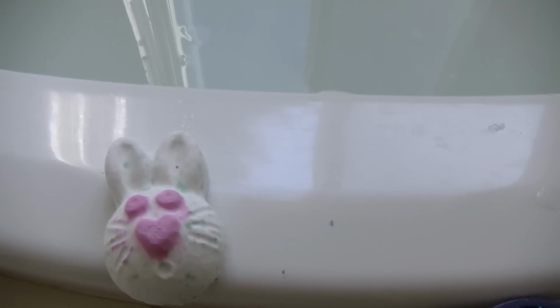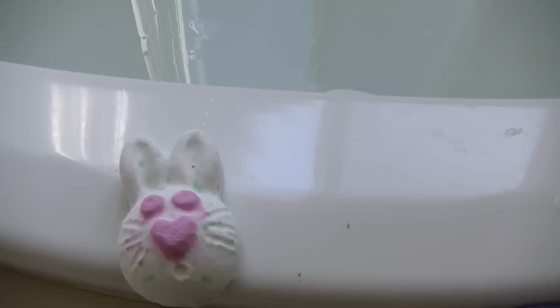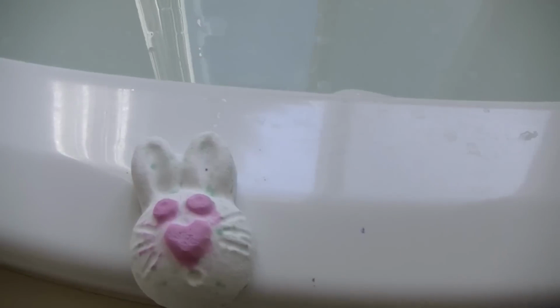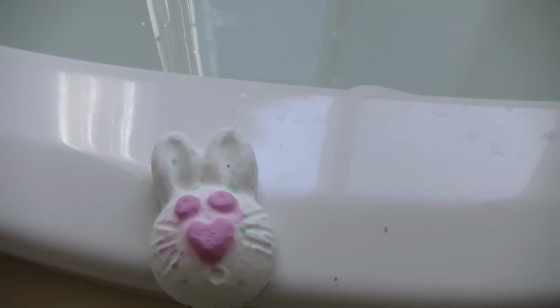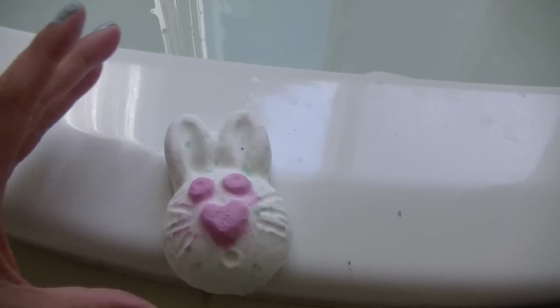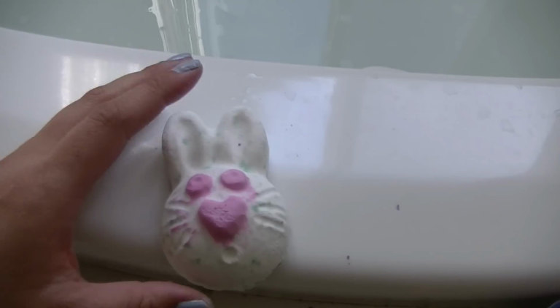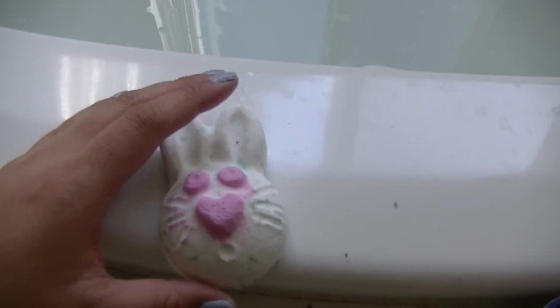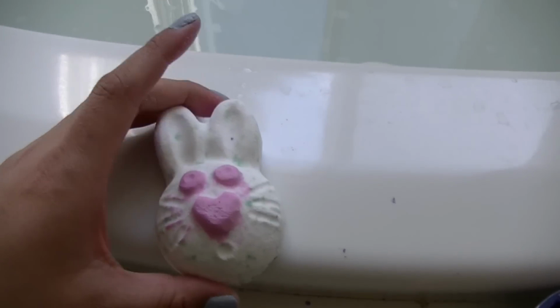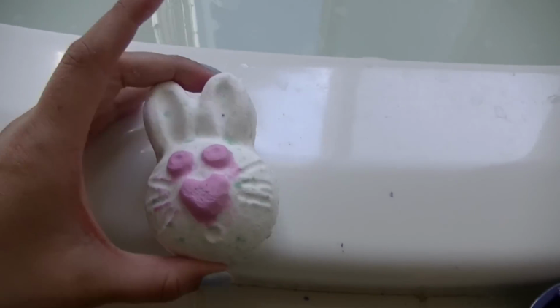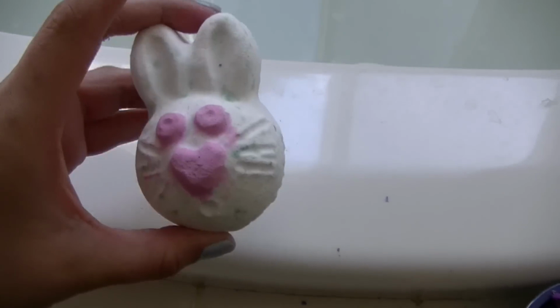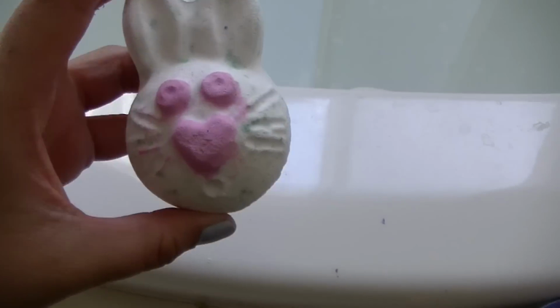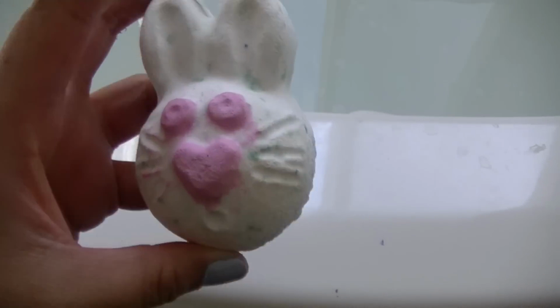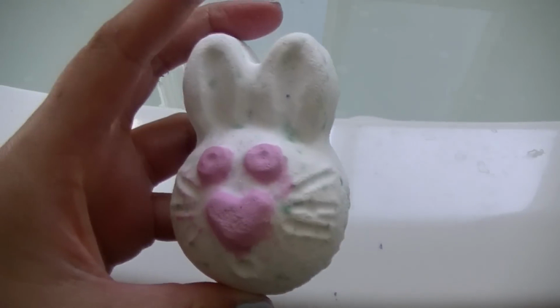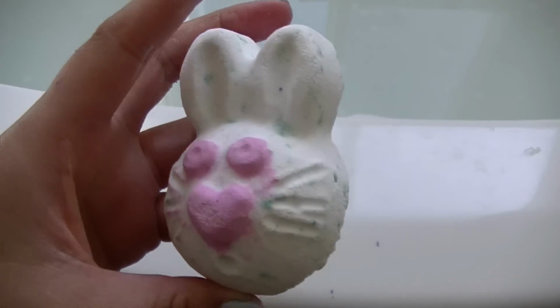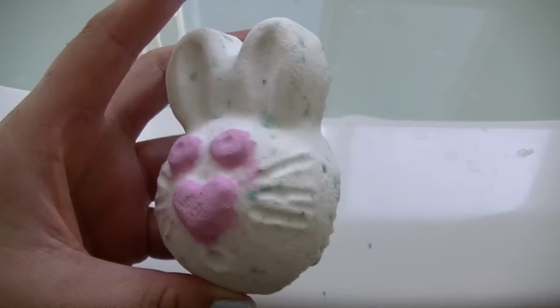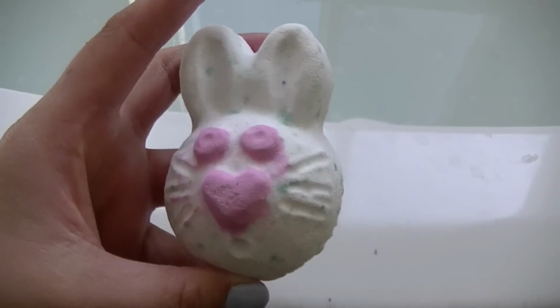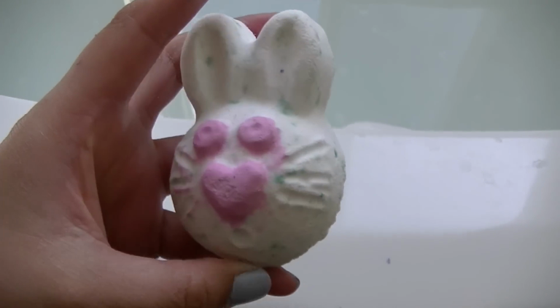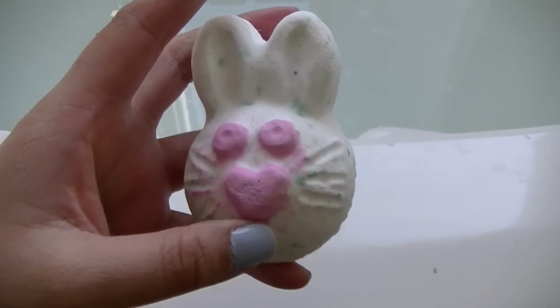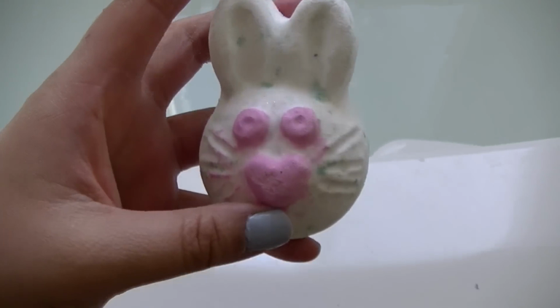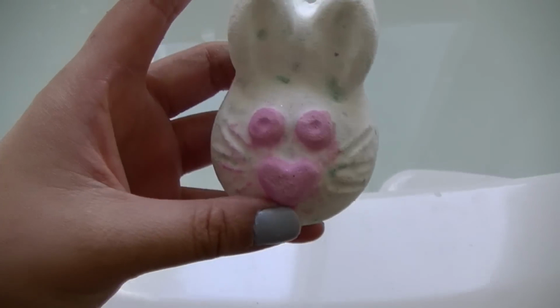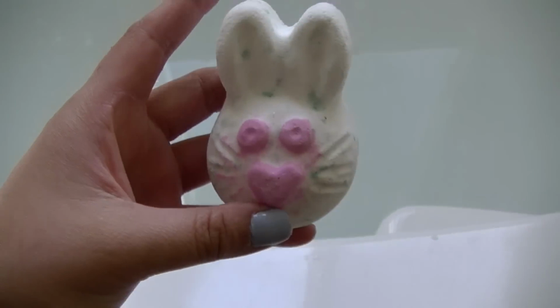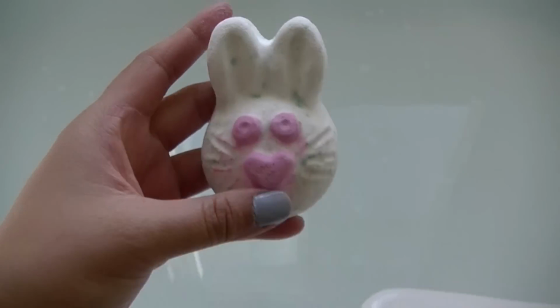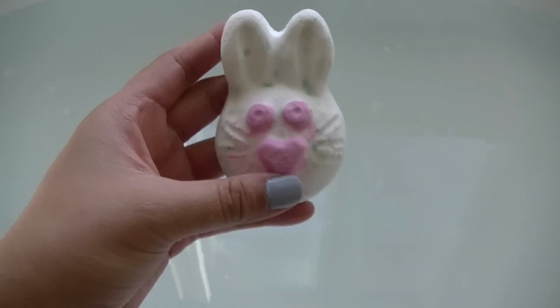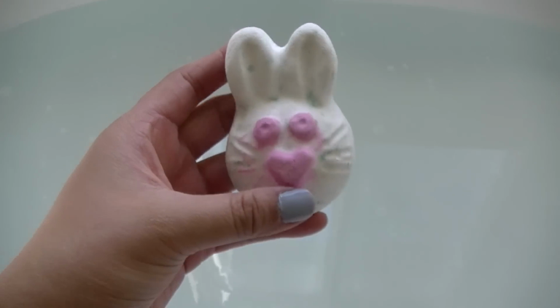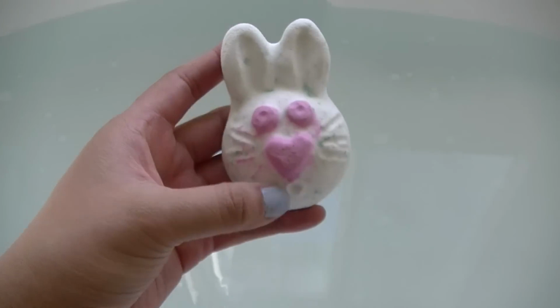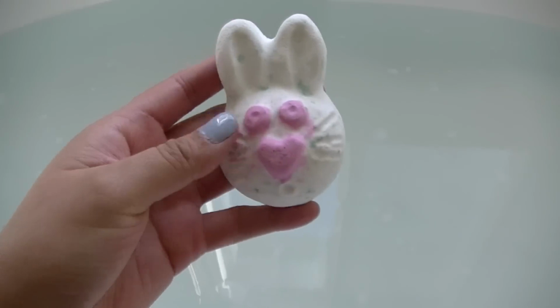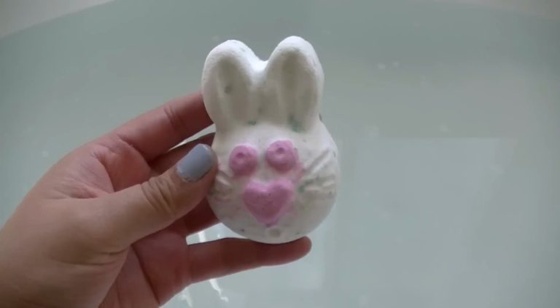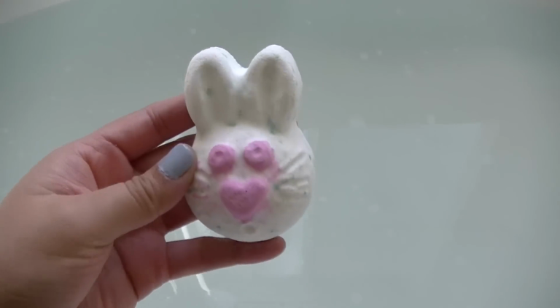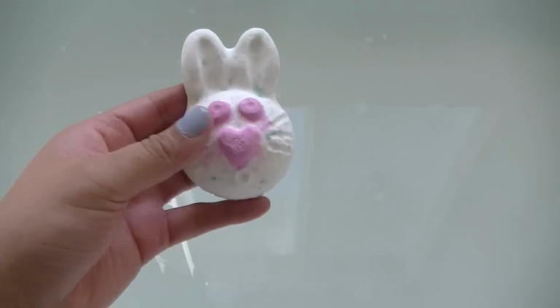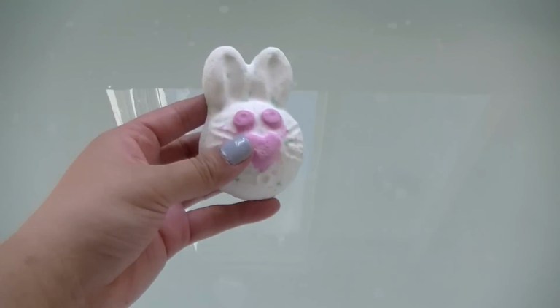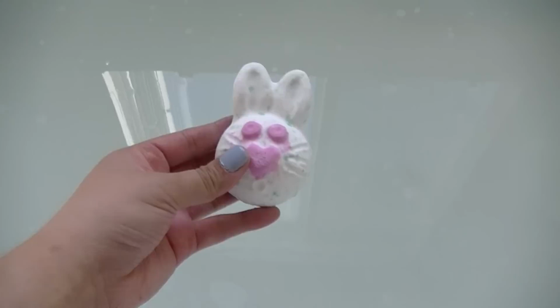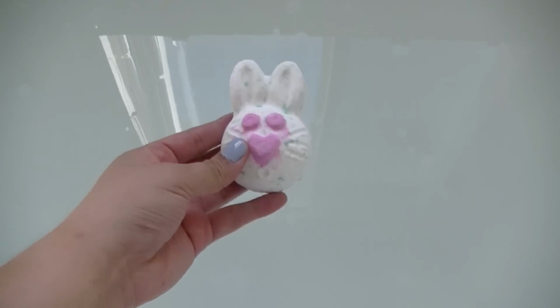Alright, so we are going to start off with our Hoppity Poppity bath bomb and we are going to put this little guy in.